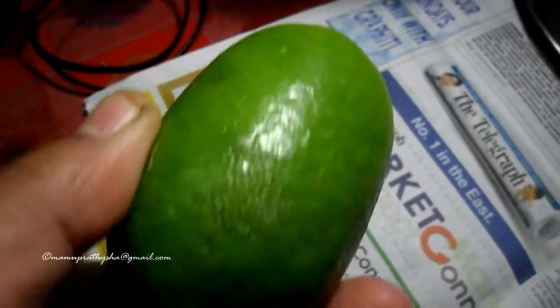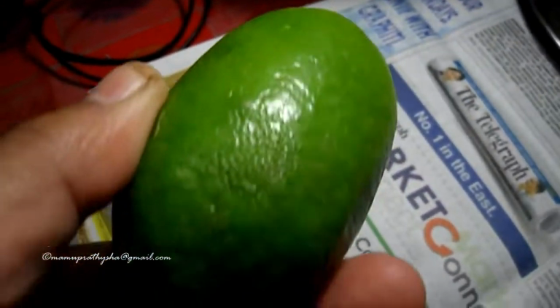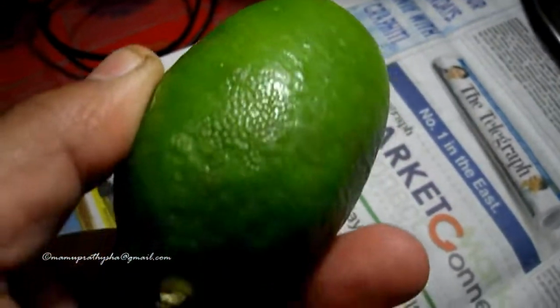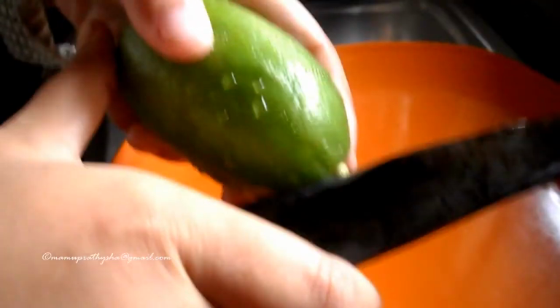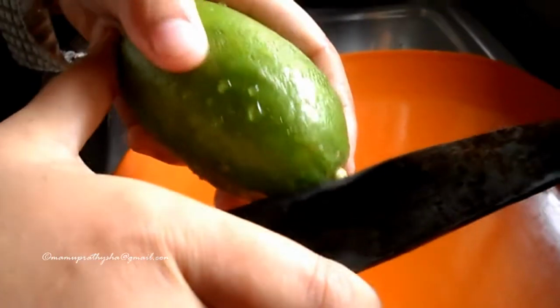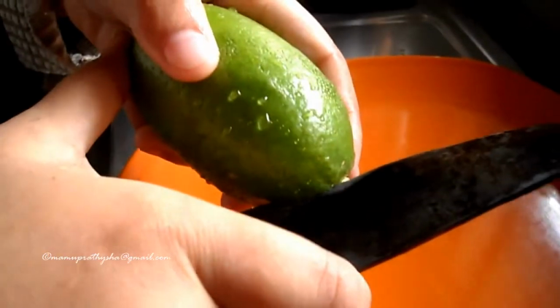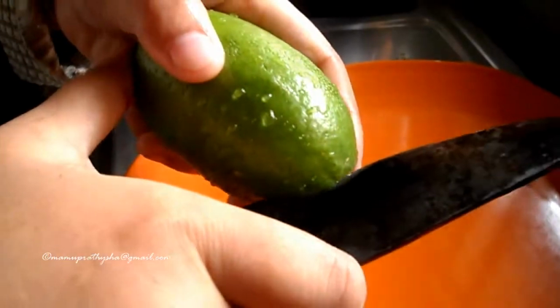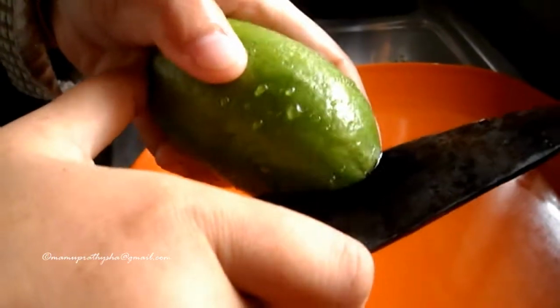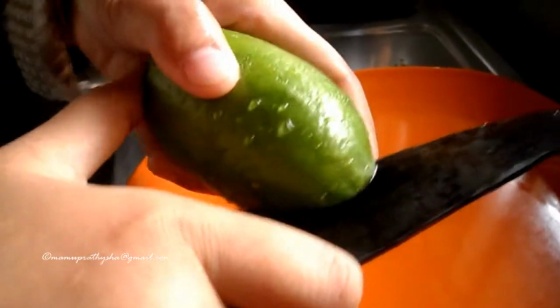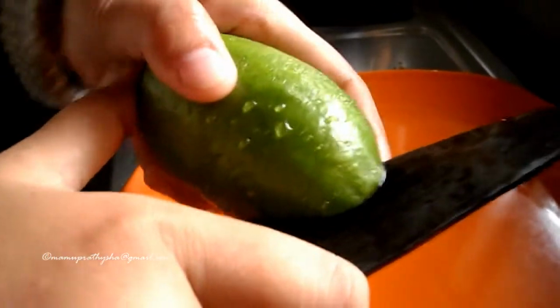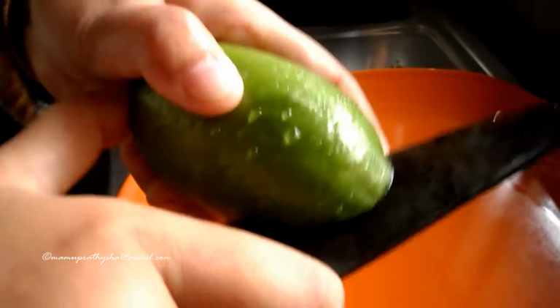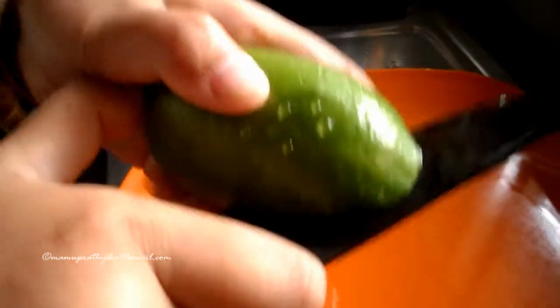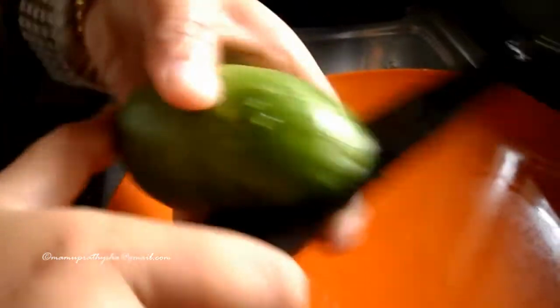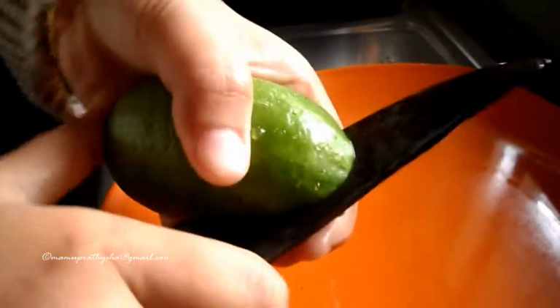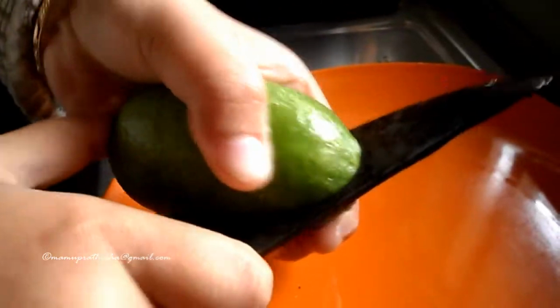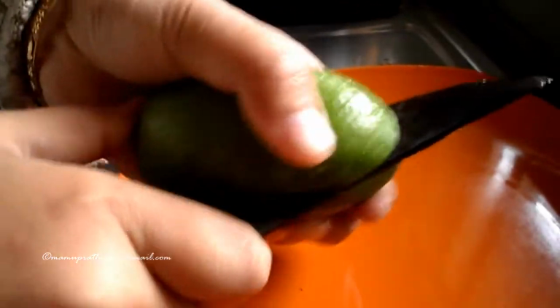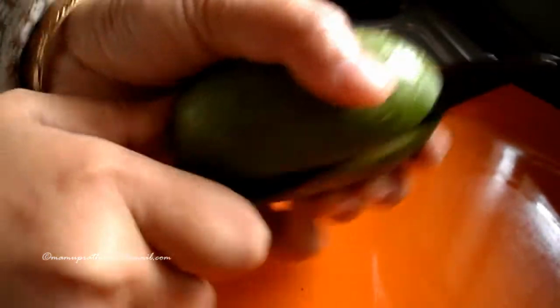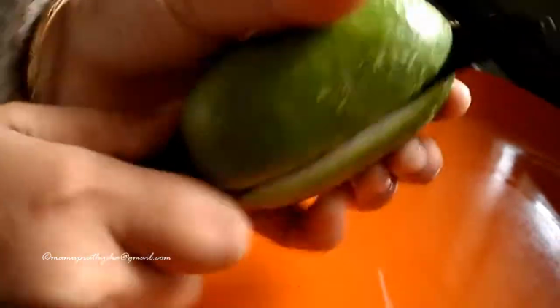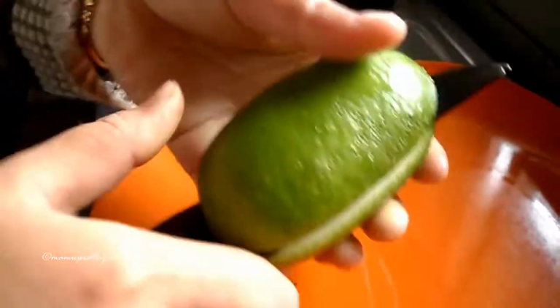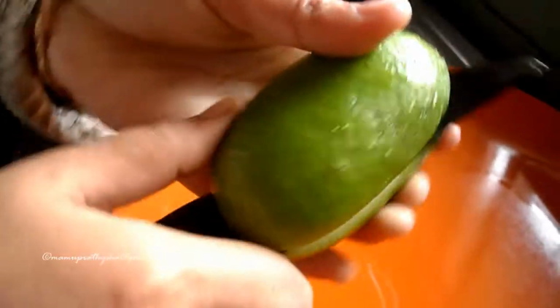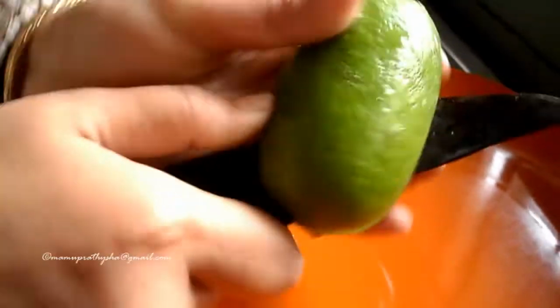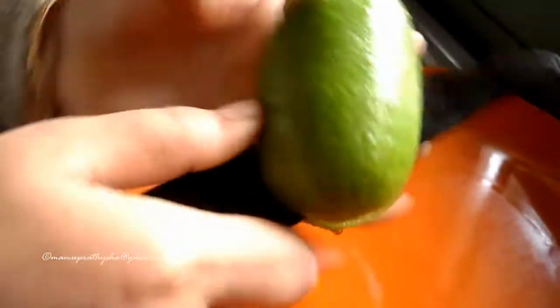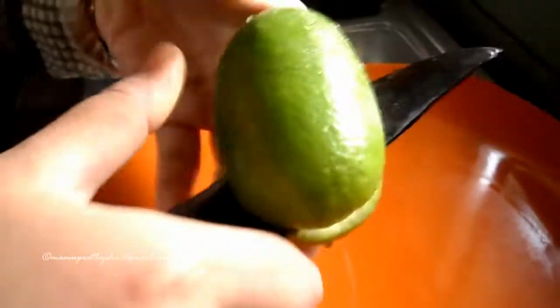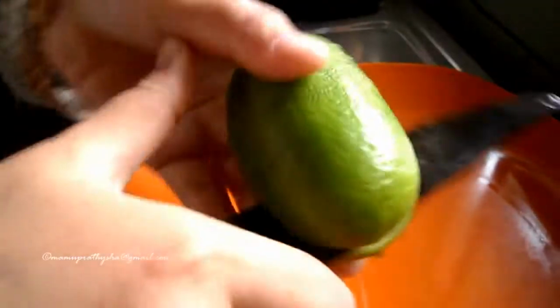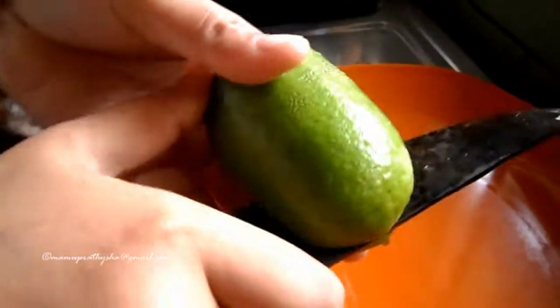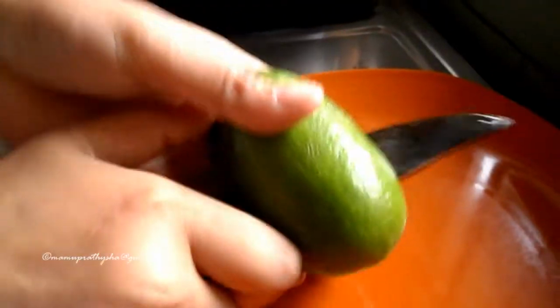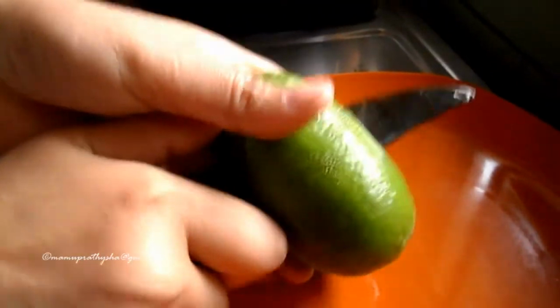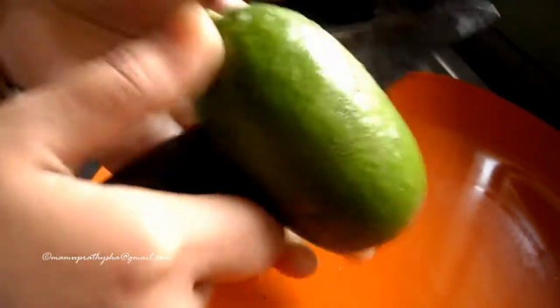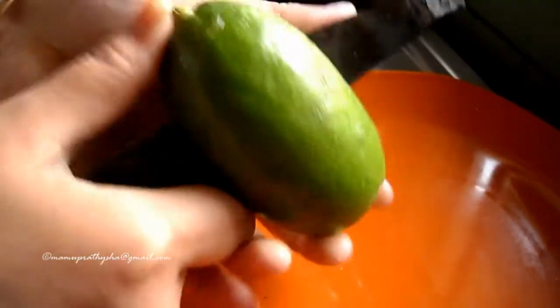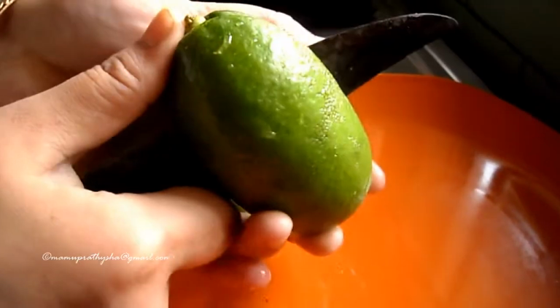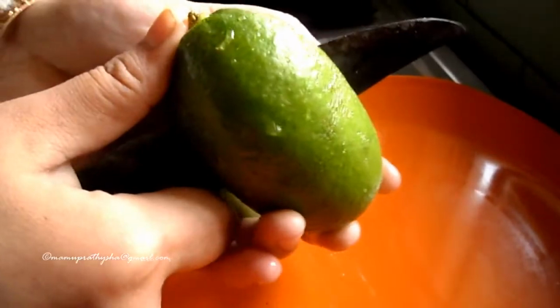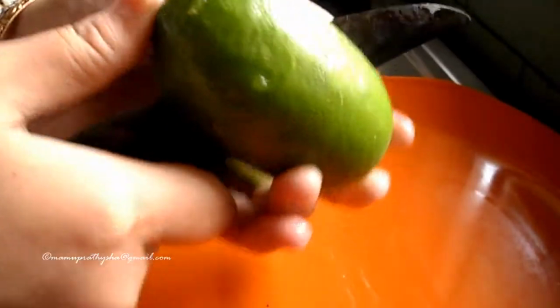Get one fresh lime from your garden or market, and cut the lime into two pieces.